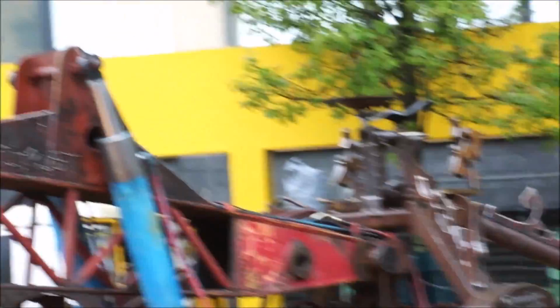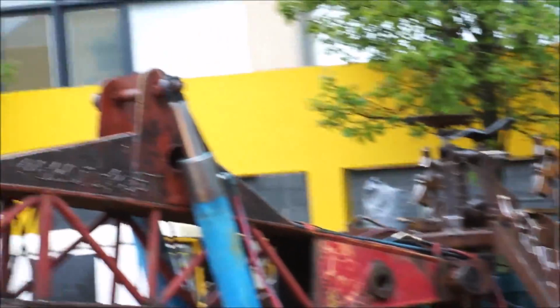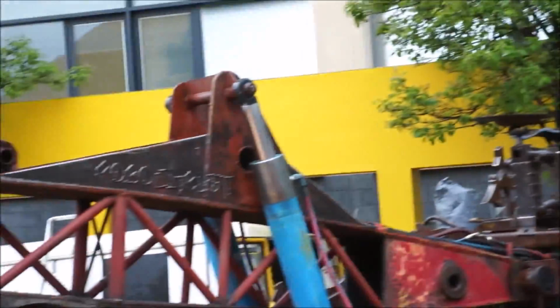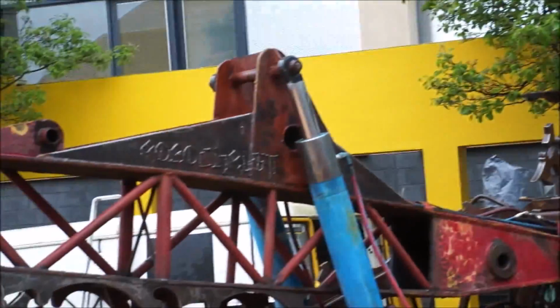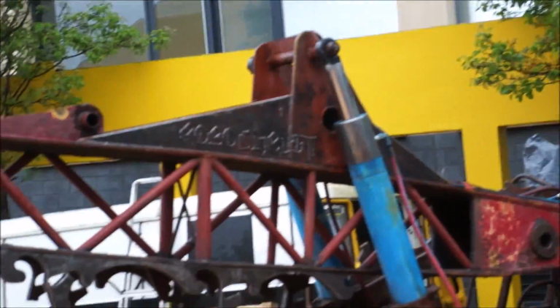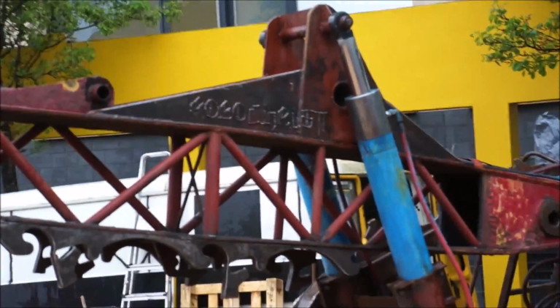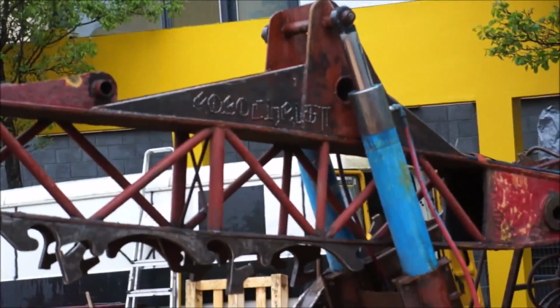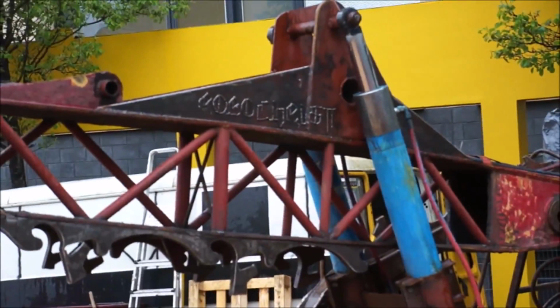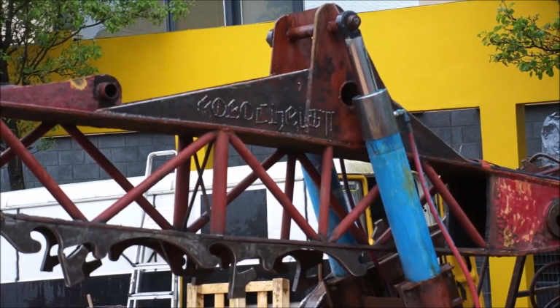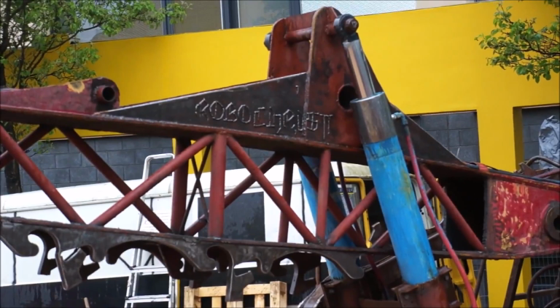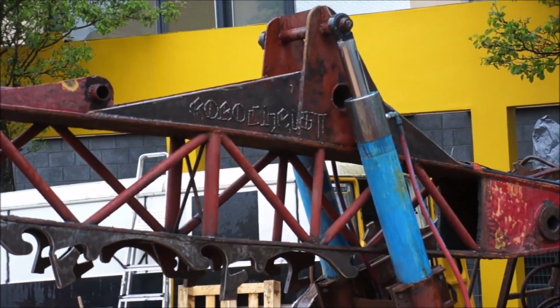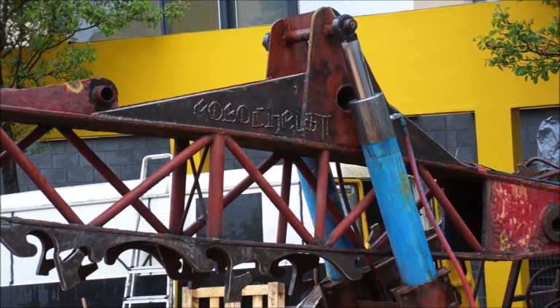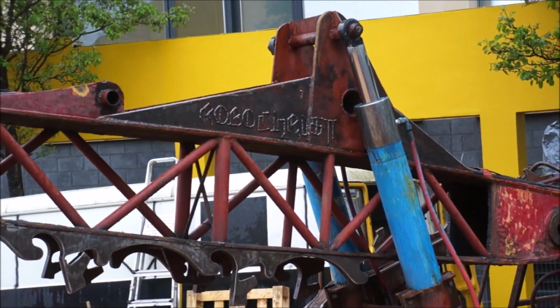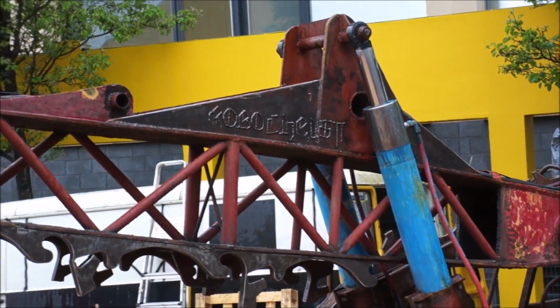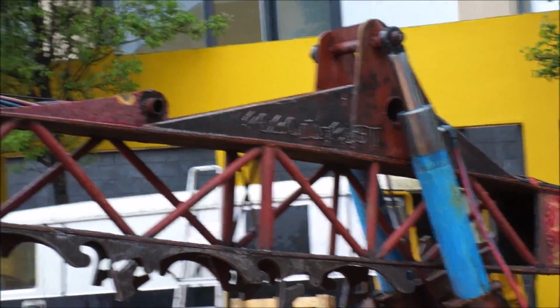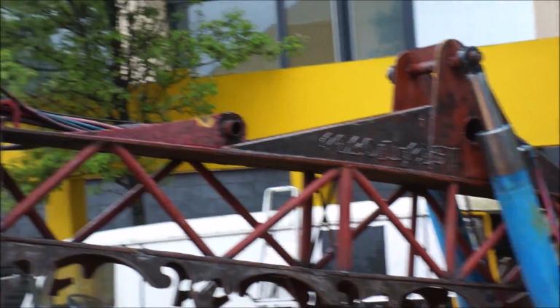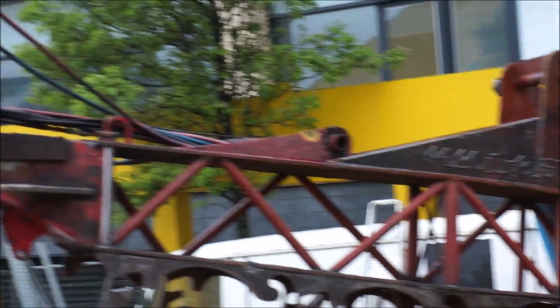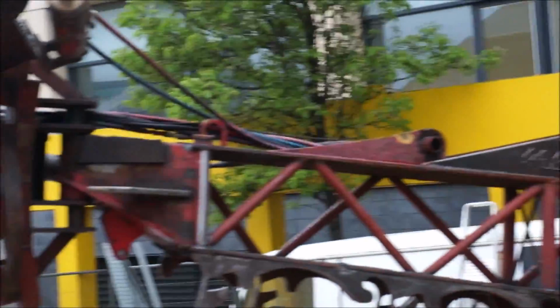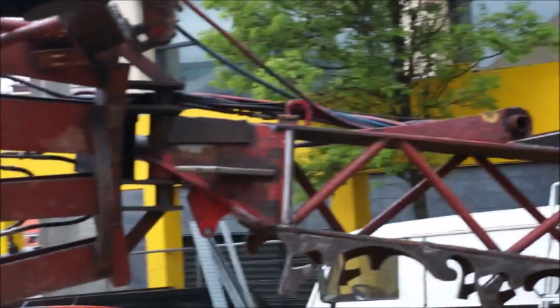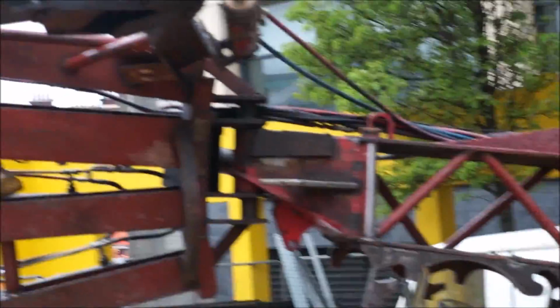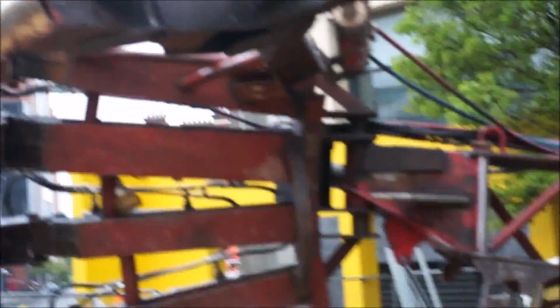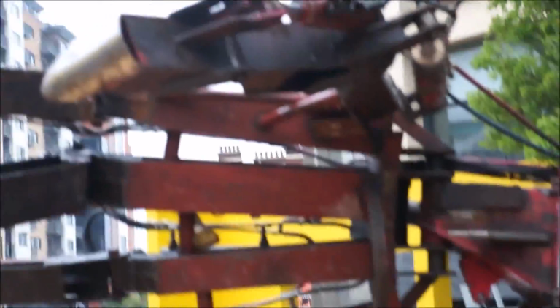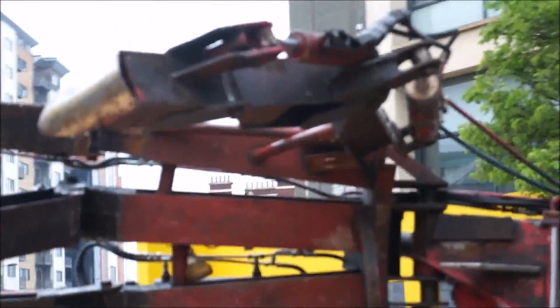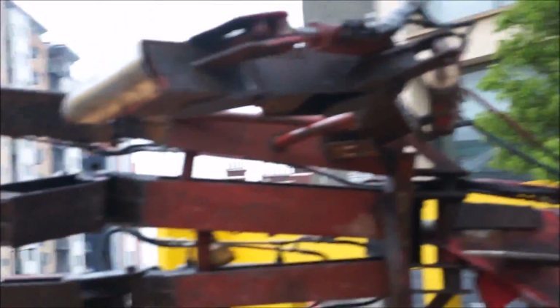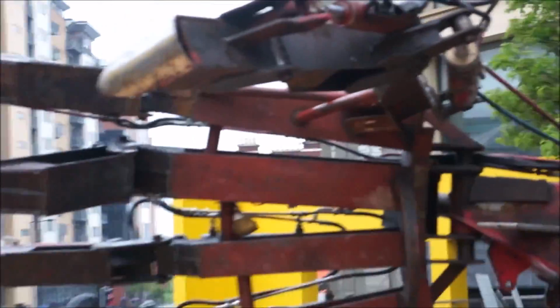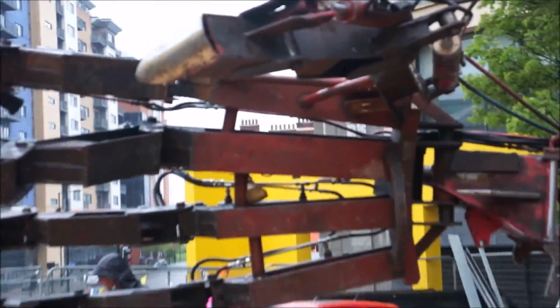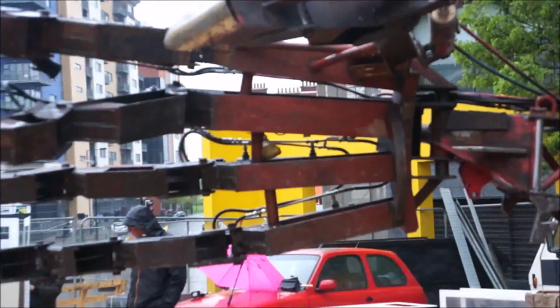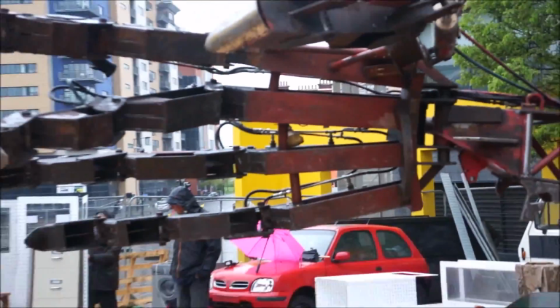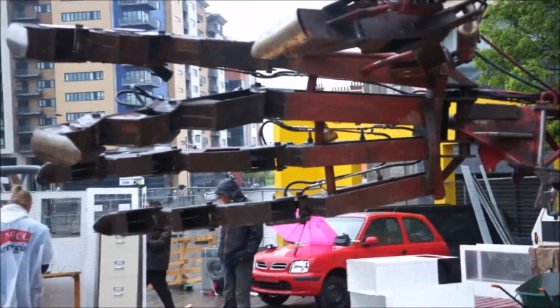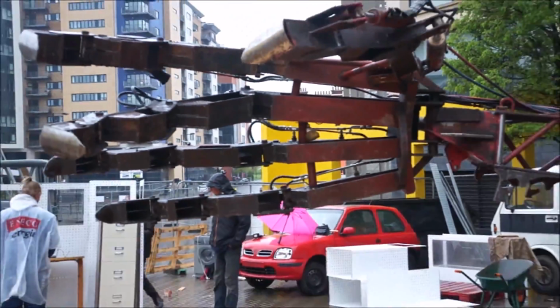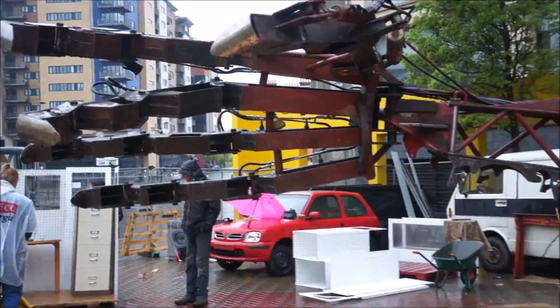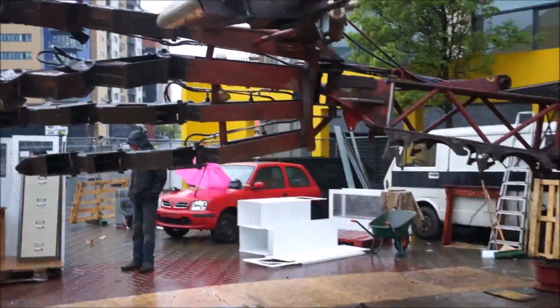So Robo Christ — the name is still on there. It's a nice piece of scrap art.